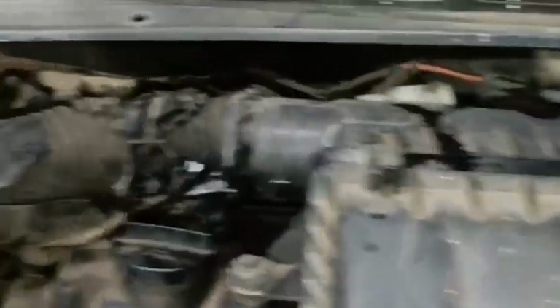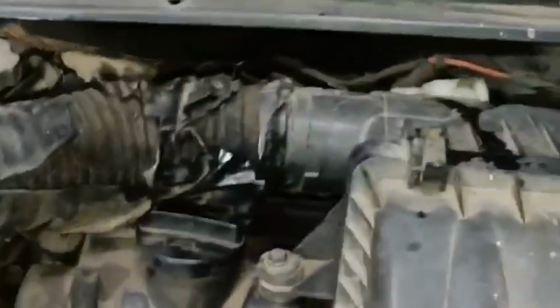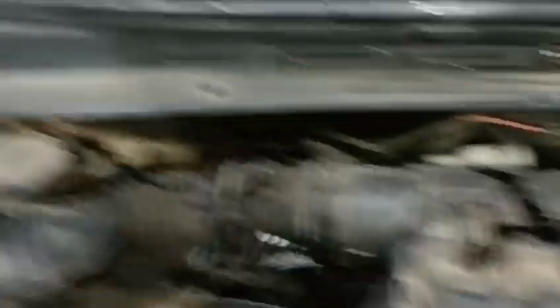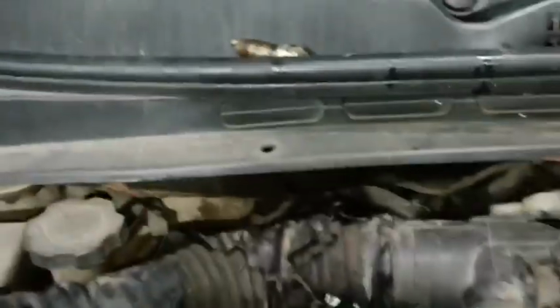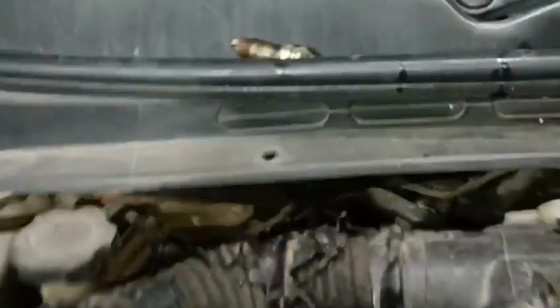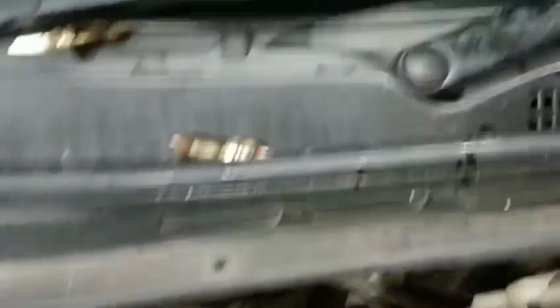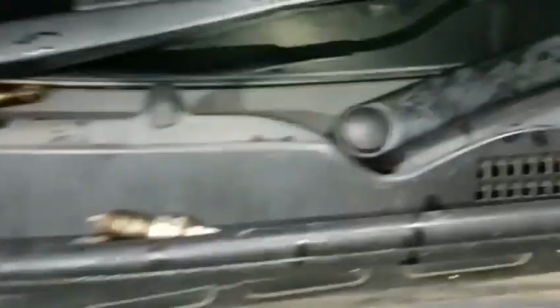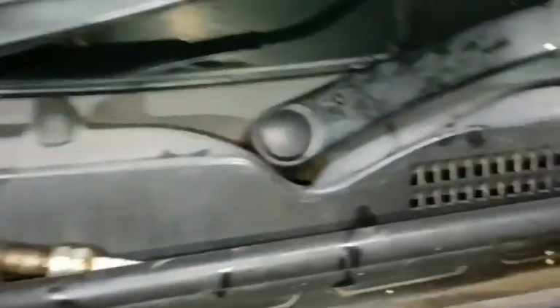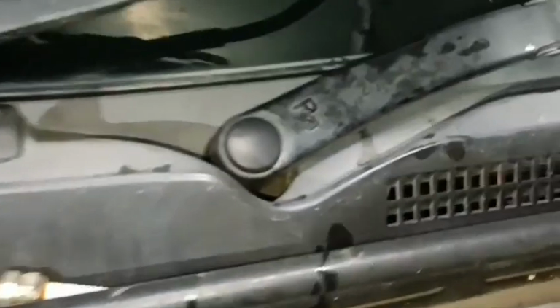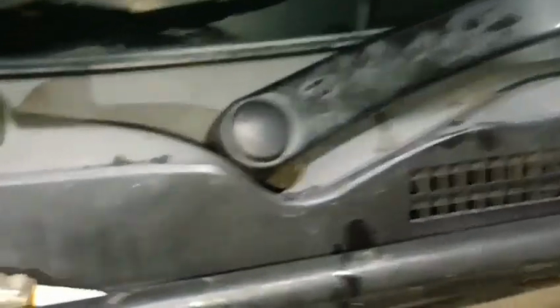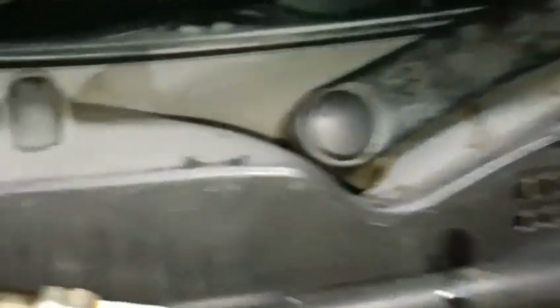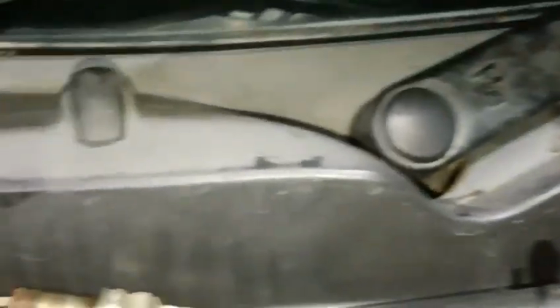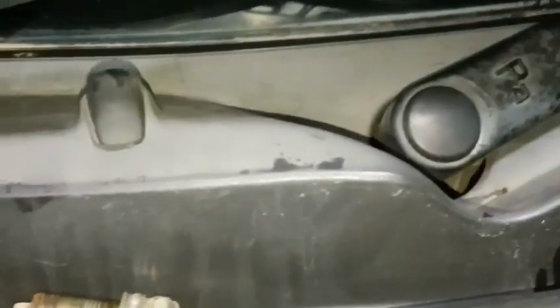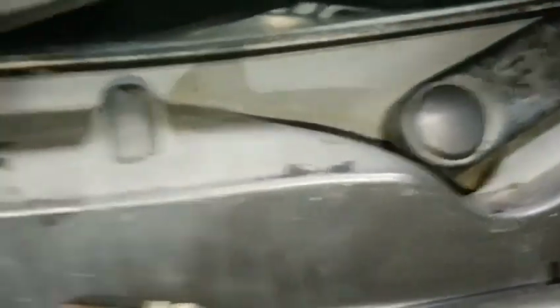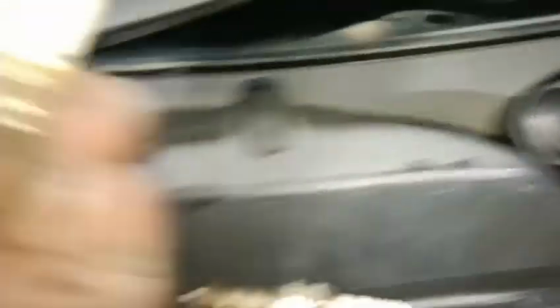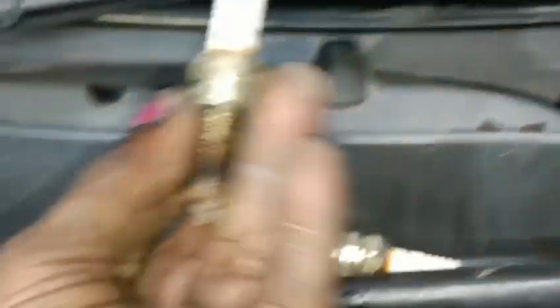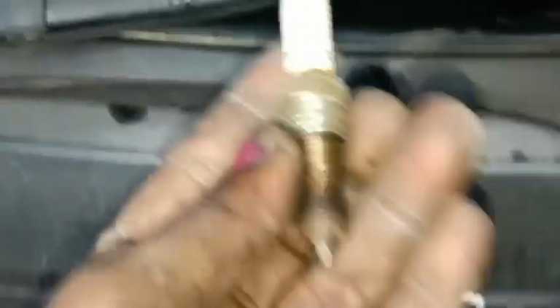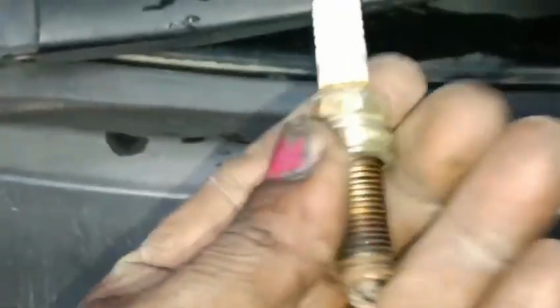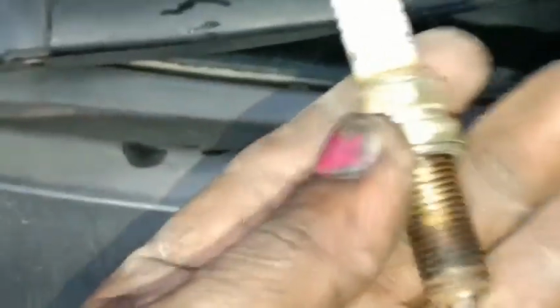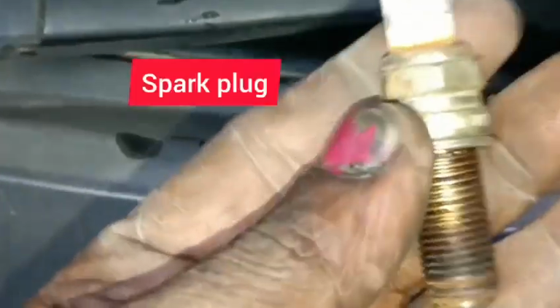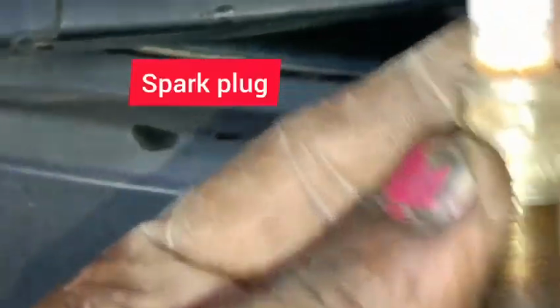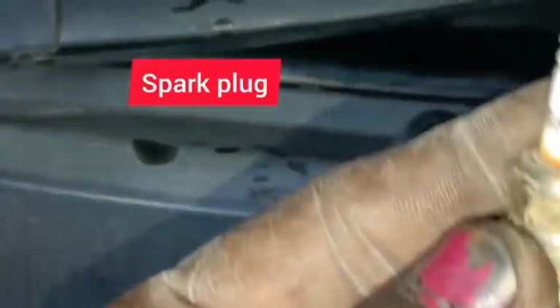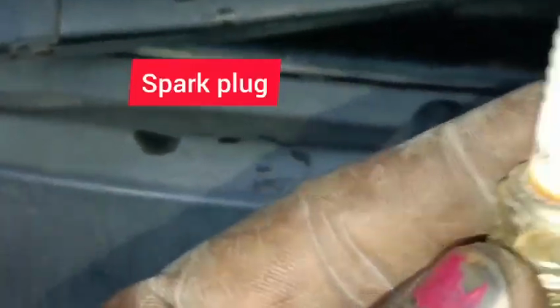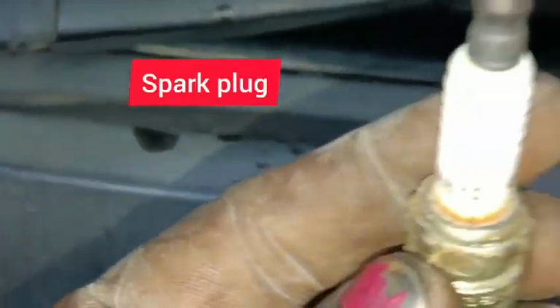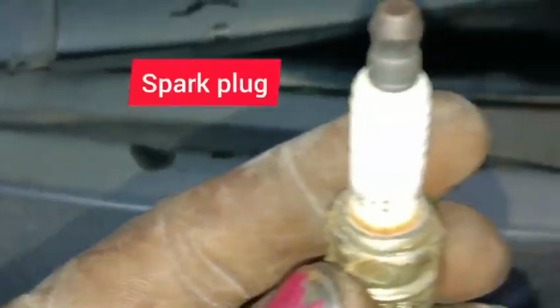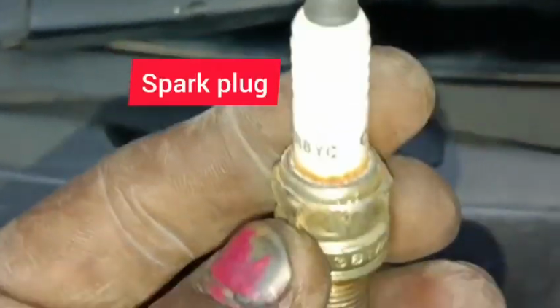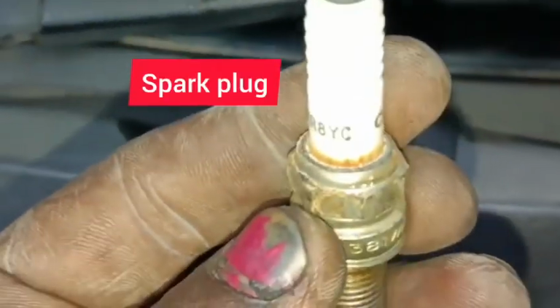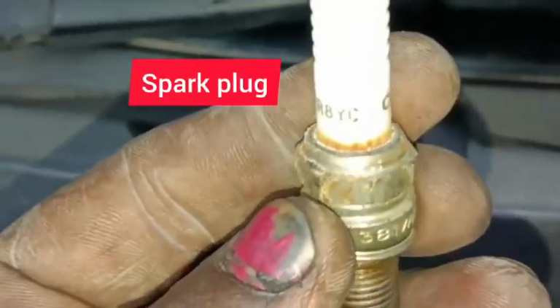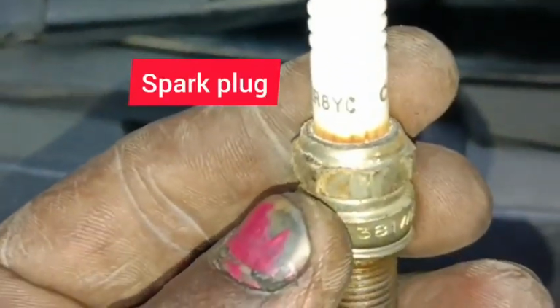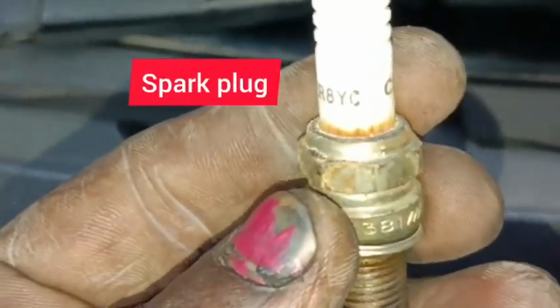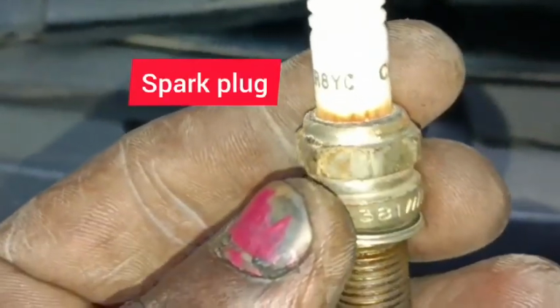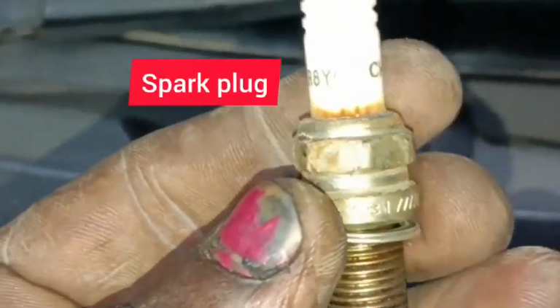Now I'm going to check the spark plug. You can see the damage here — we have corrosion here.